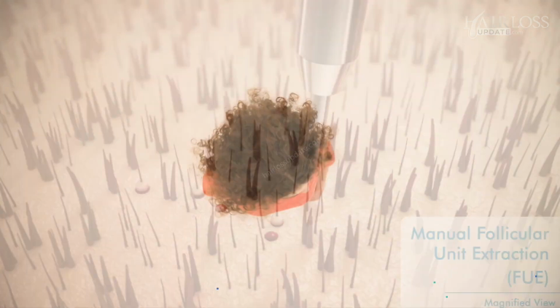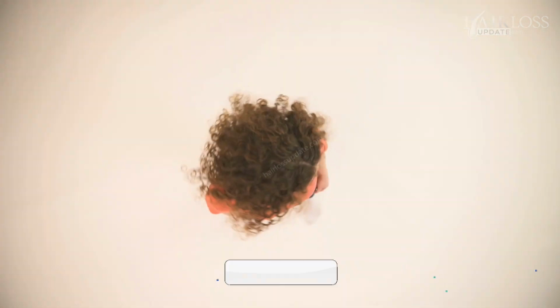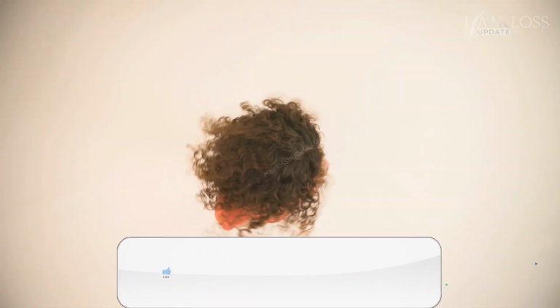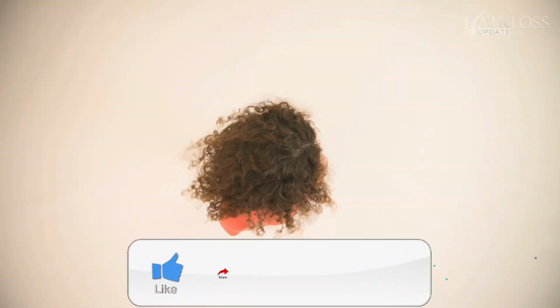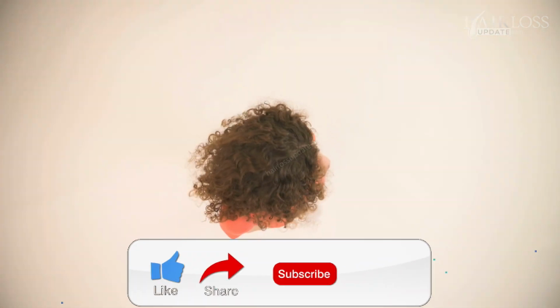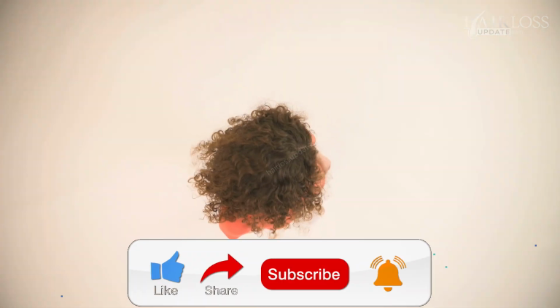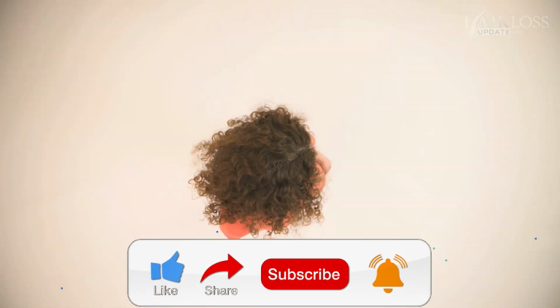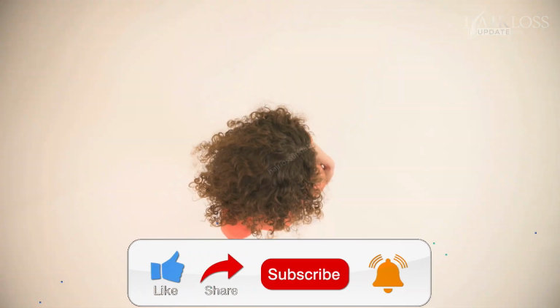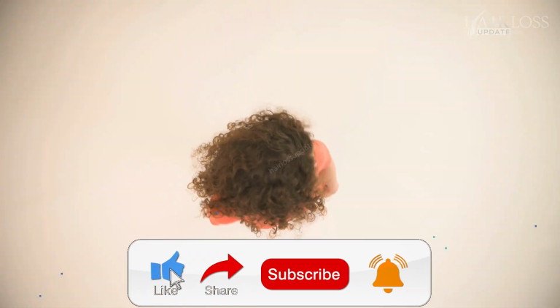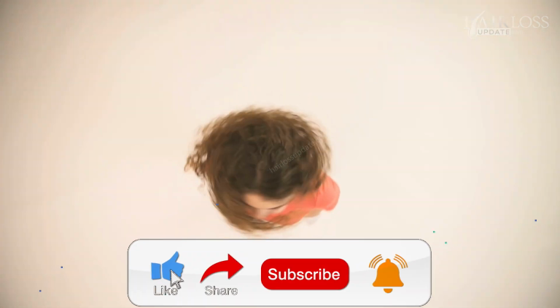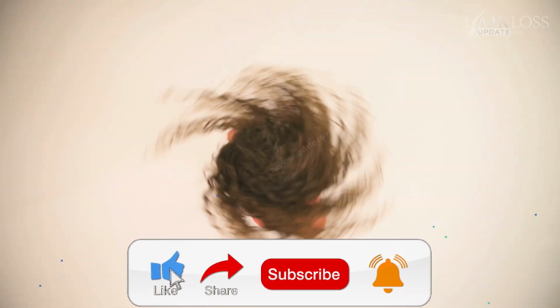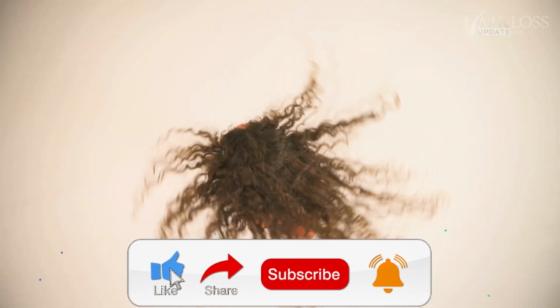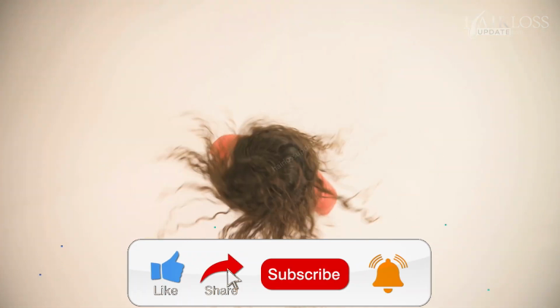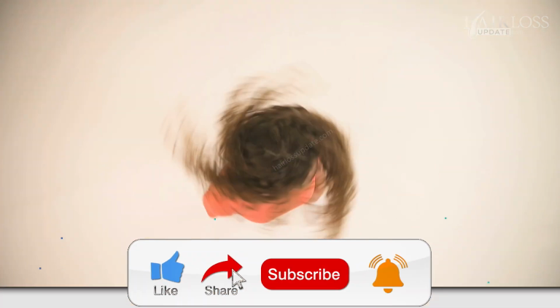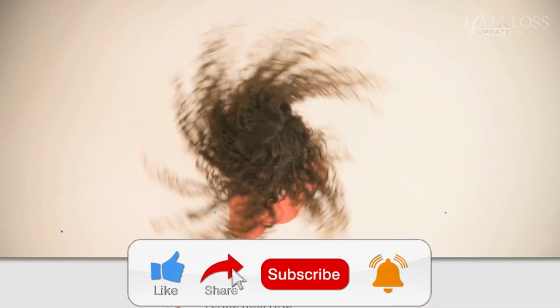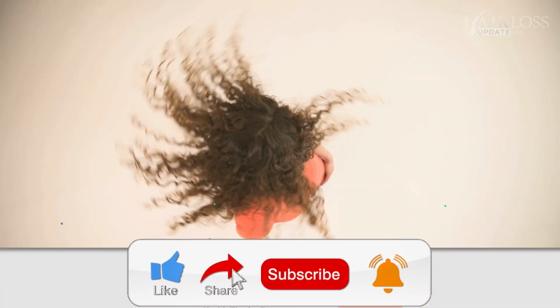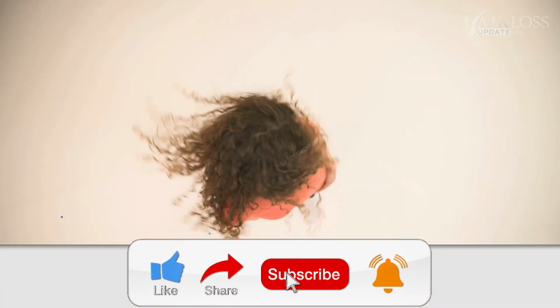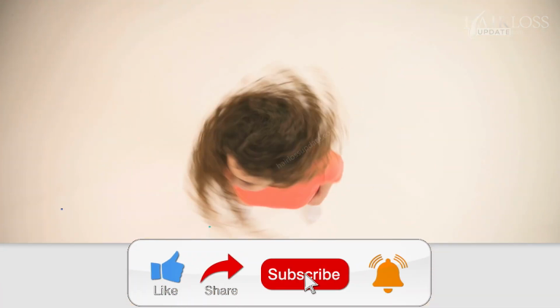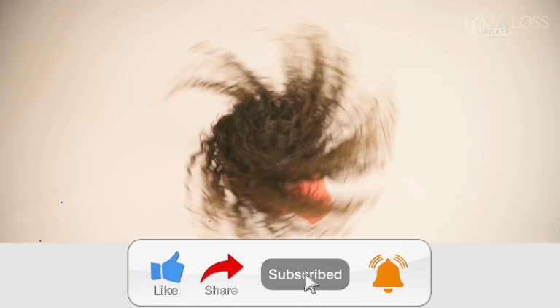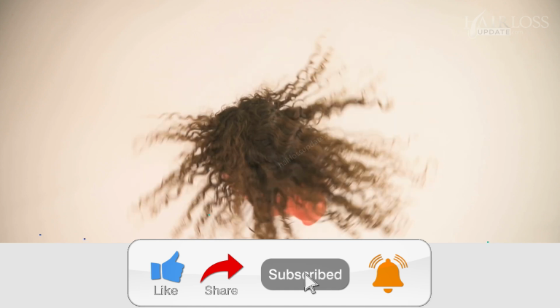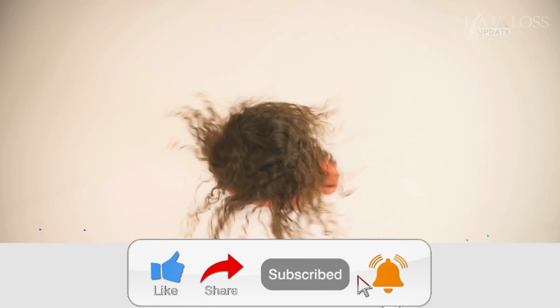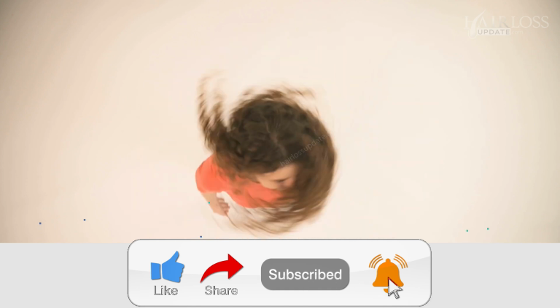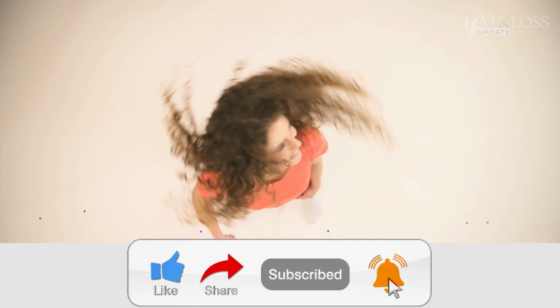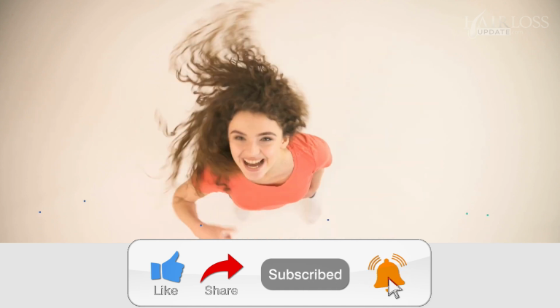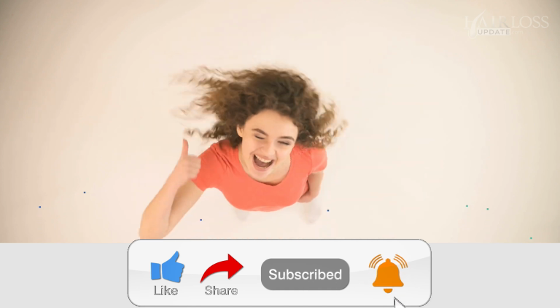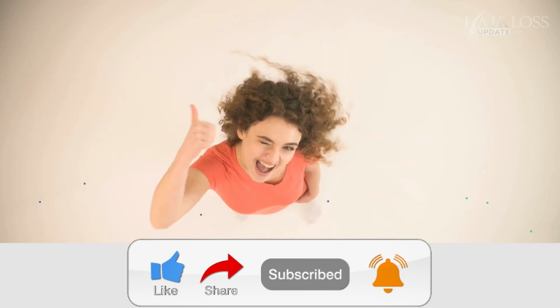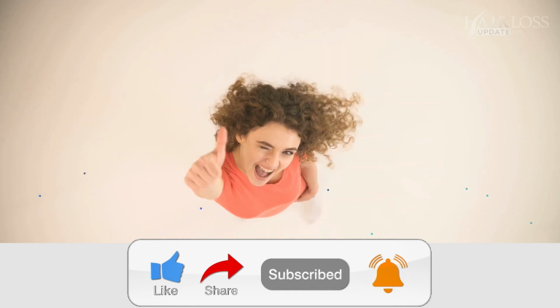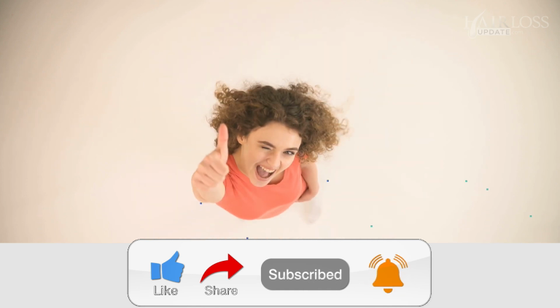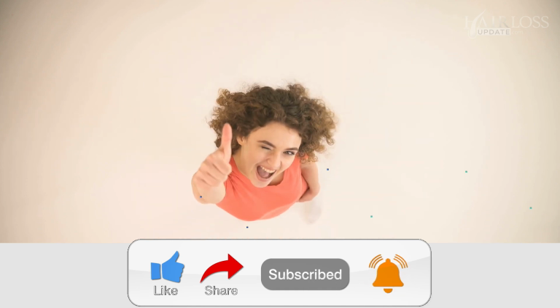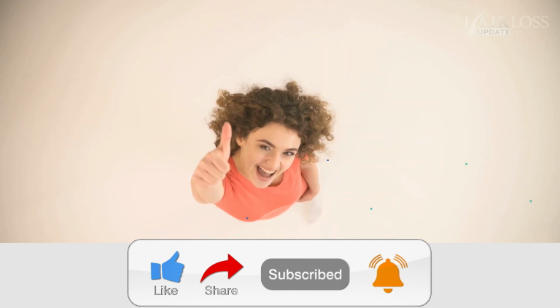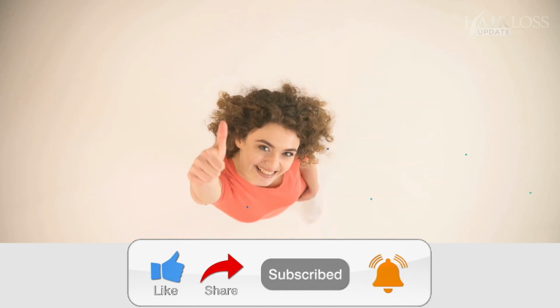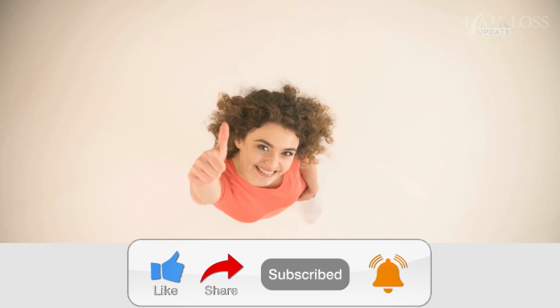Please like, share, and comment below with your feedback, and consider subscribing to the channel if you are new. Stay Healthy!